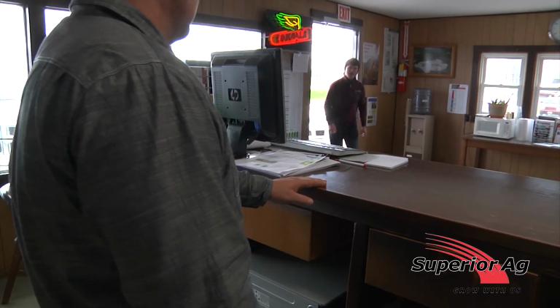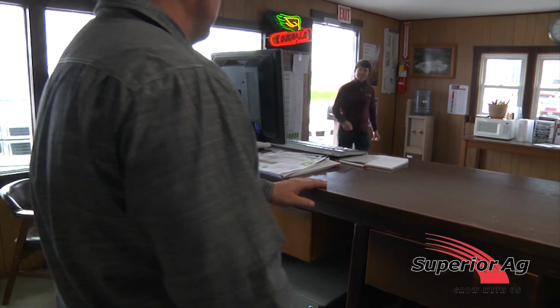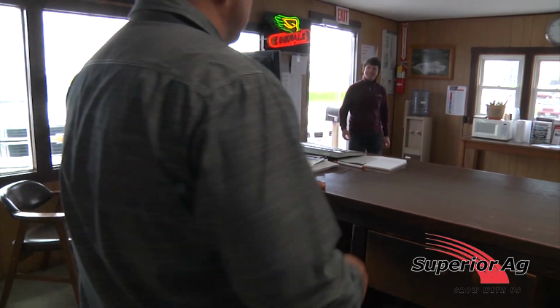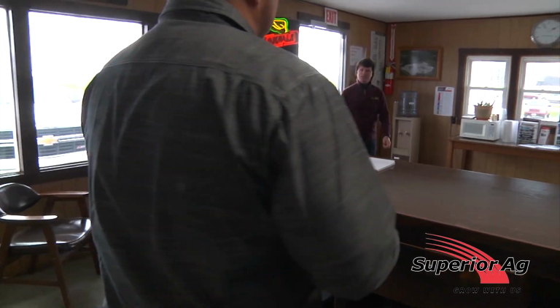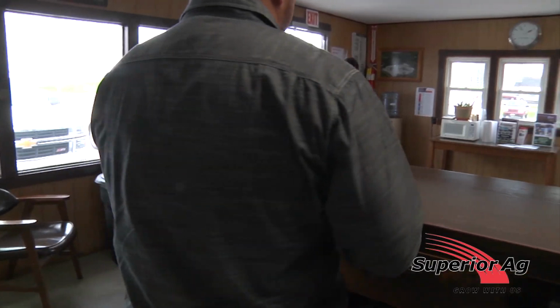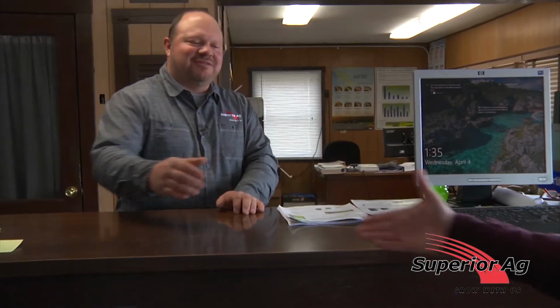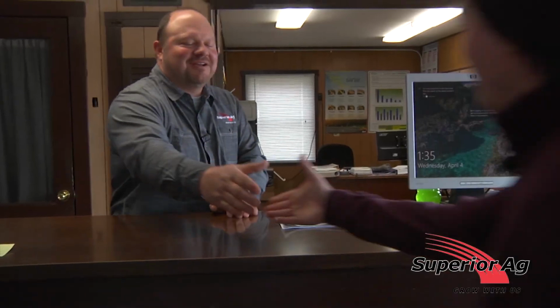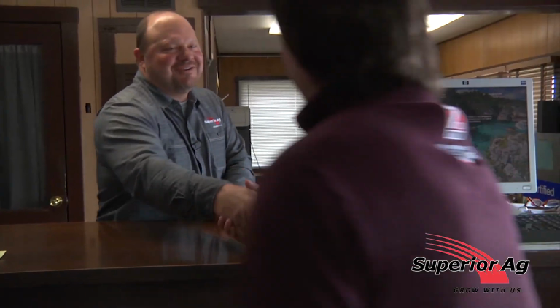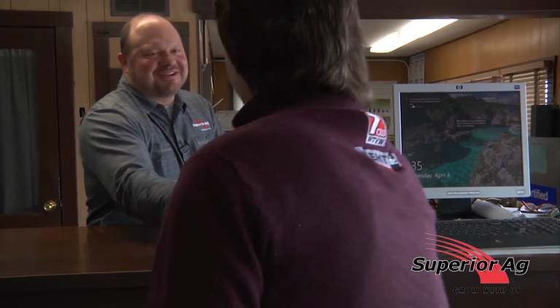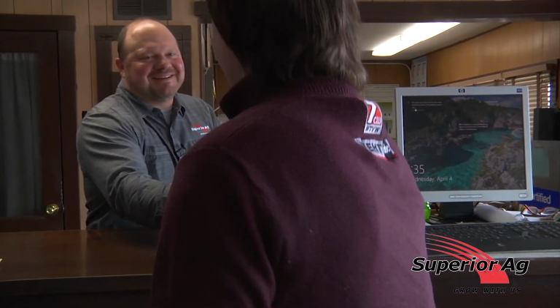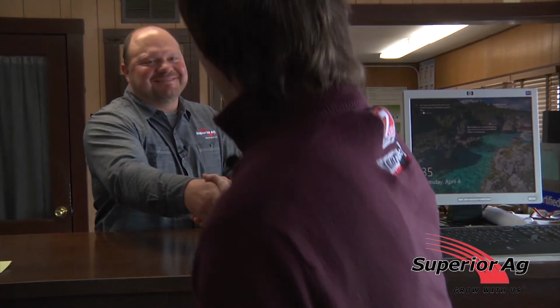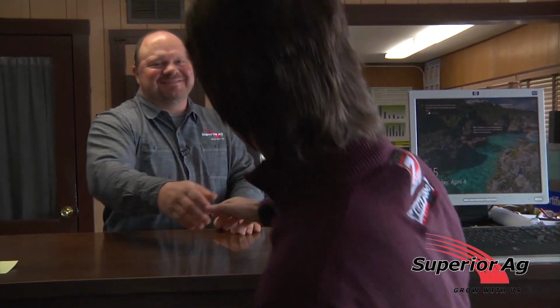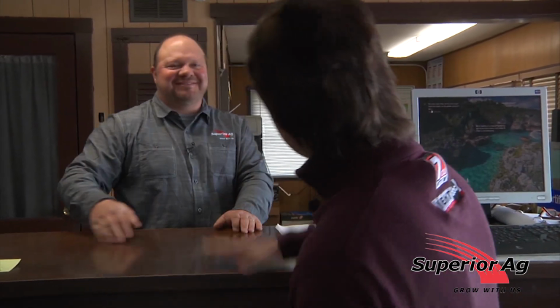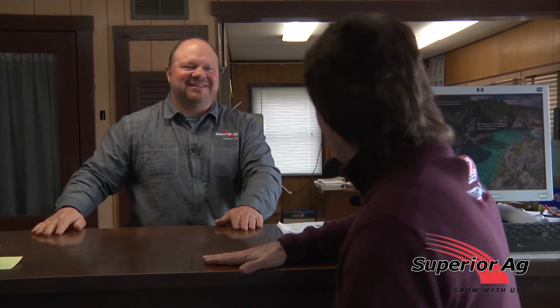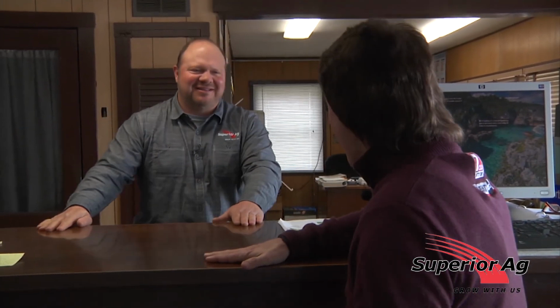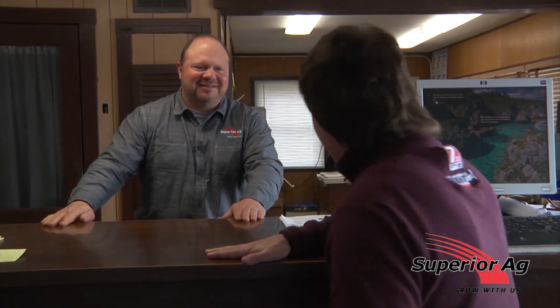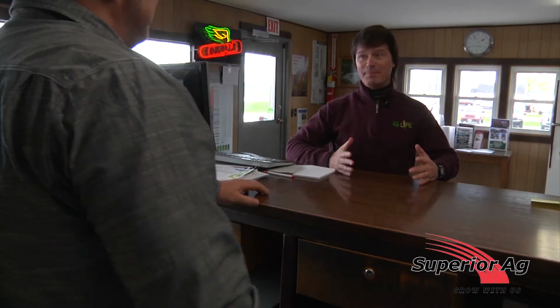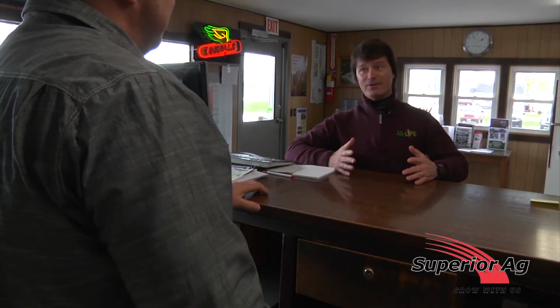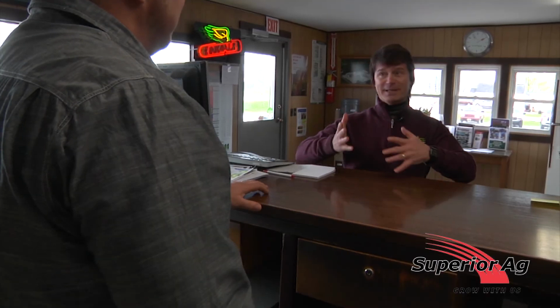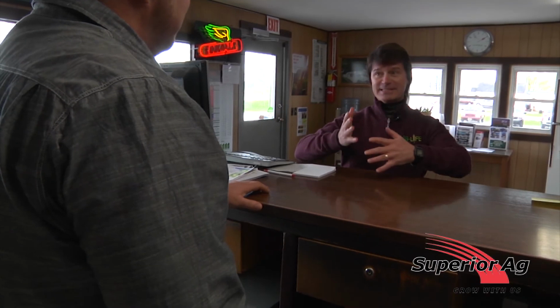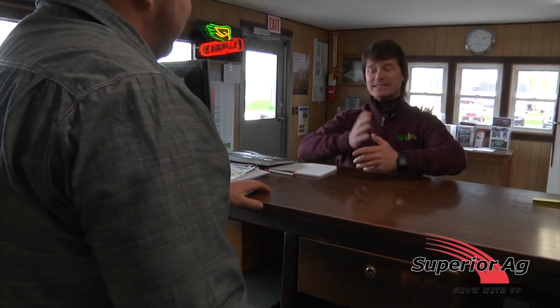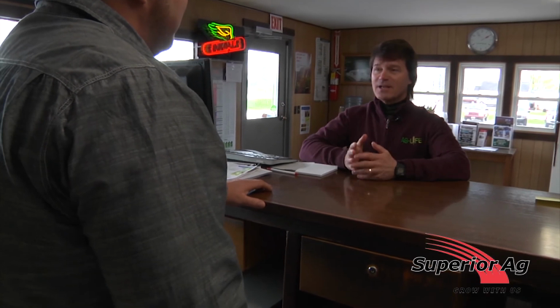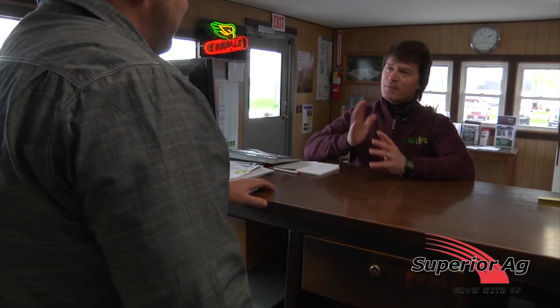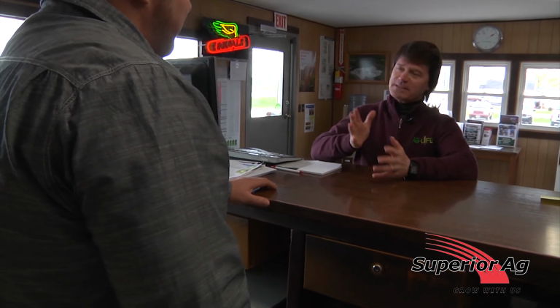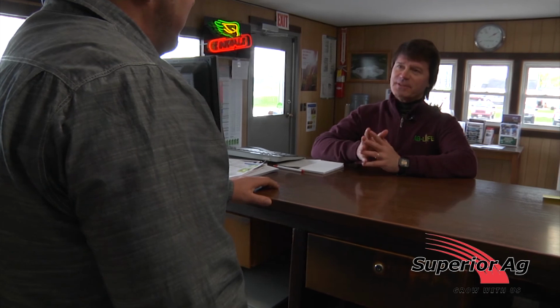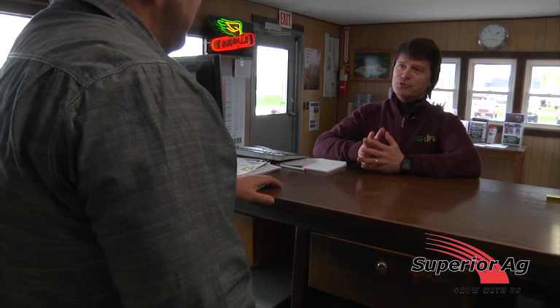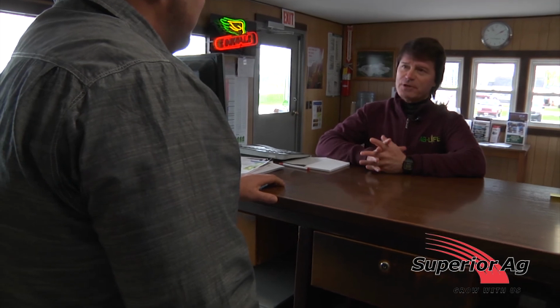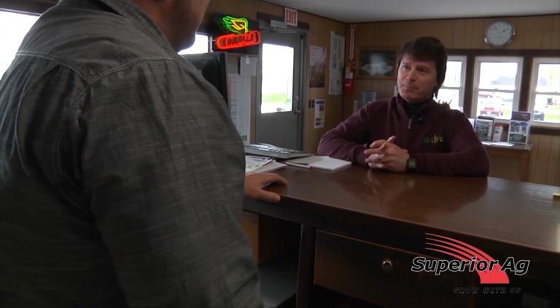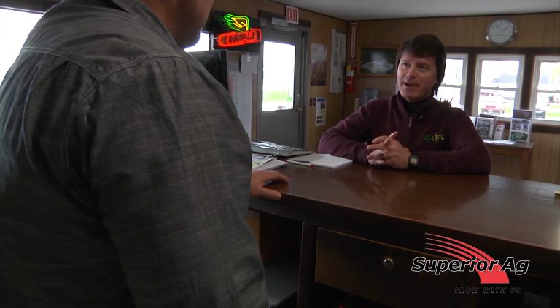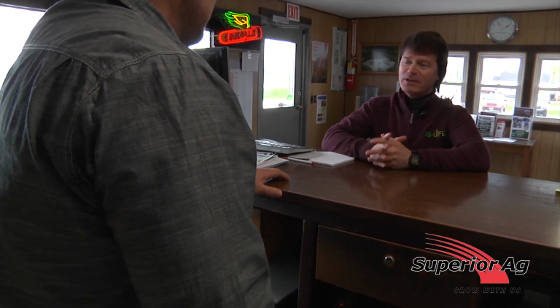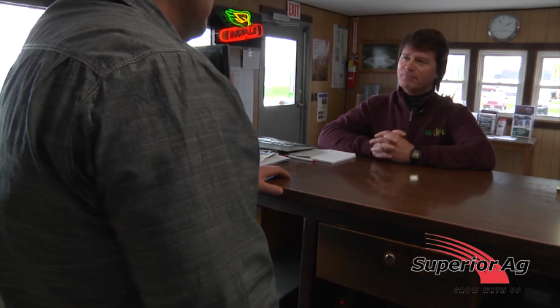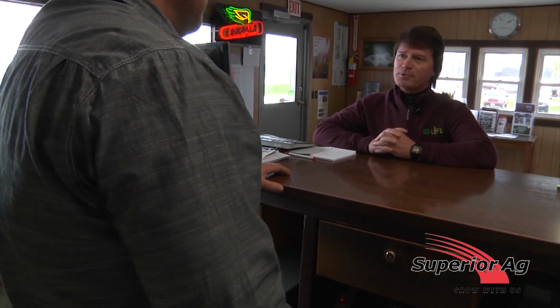Hey Jesse, how's it going? We're getting into the prime time here, planting season. Talk about some of the things you do here at Superior Ag to help the farmers.